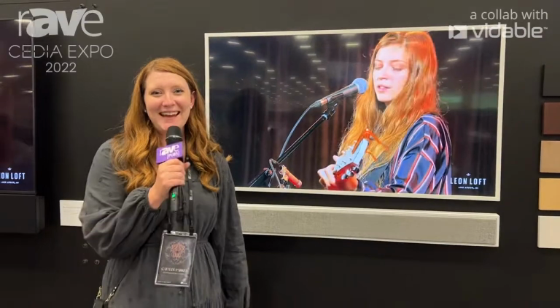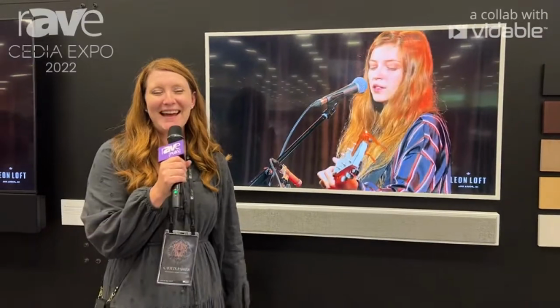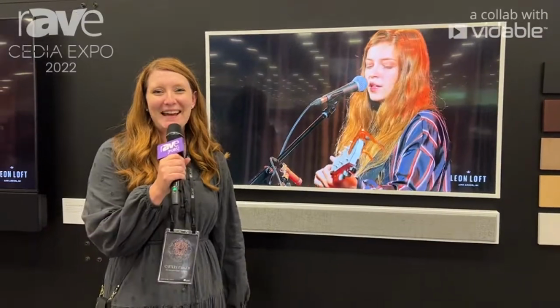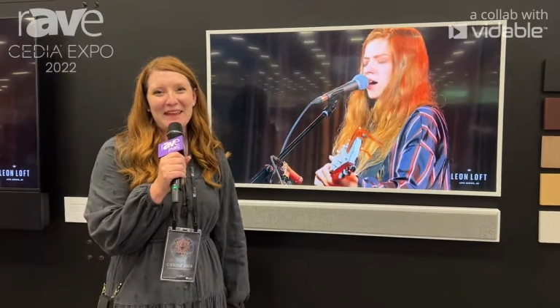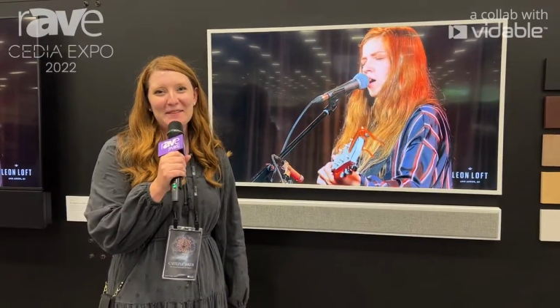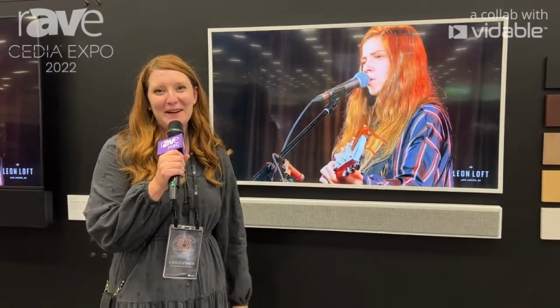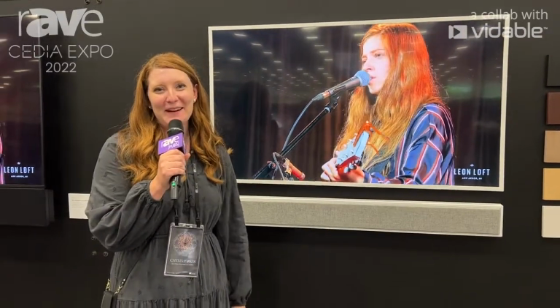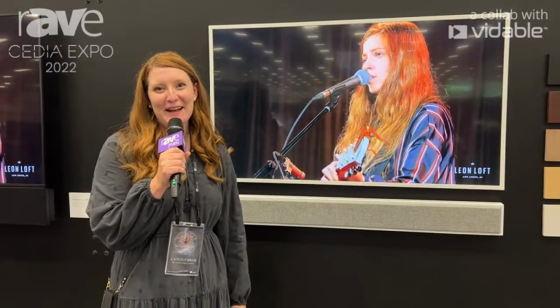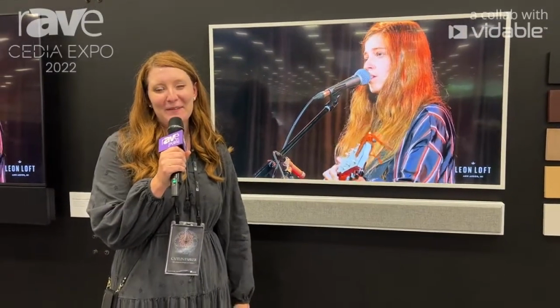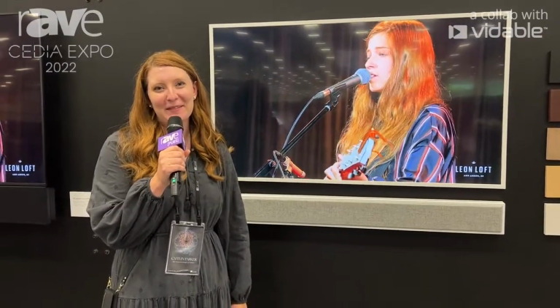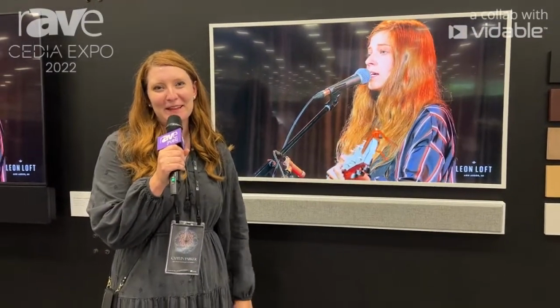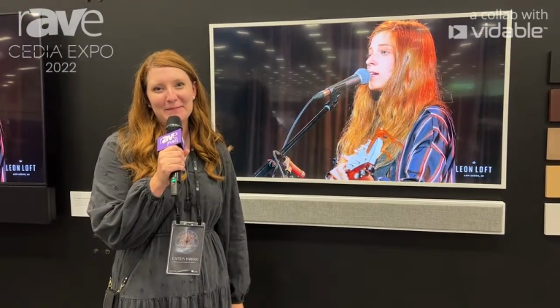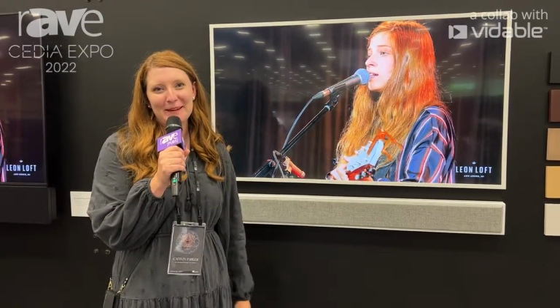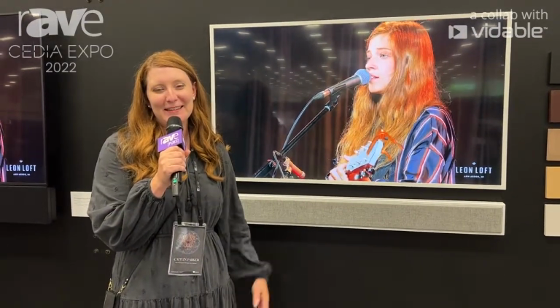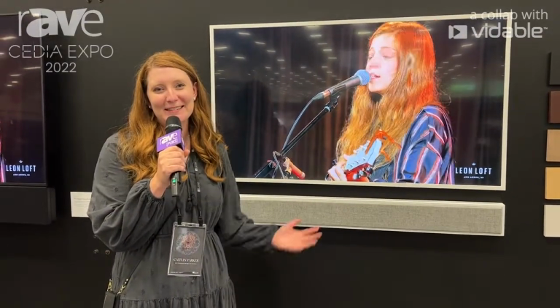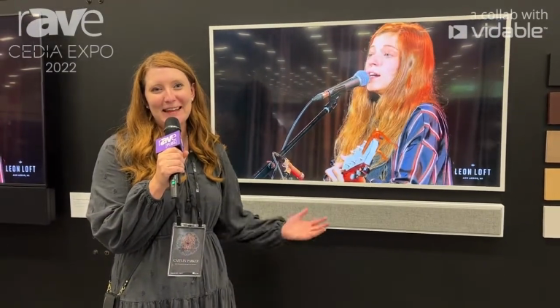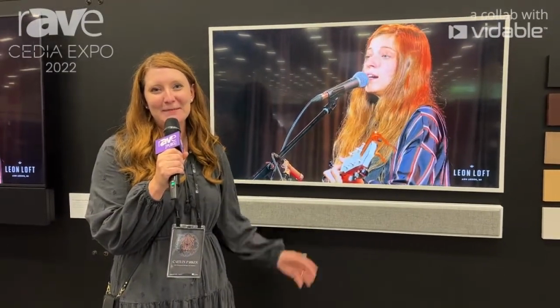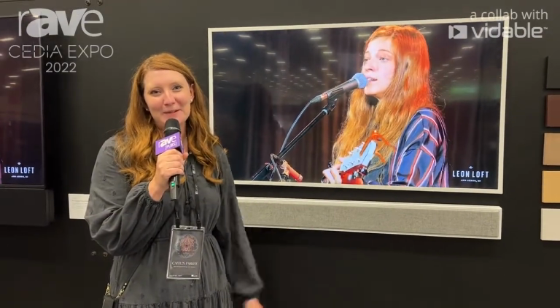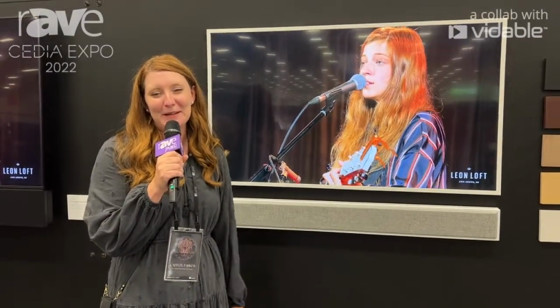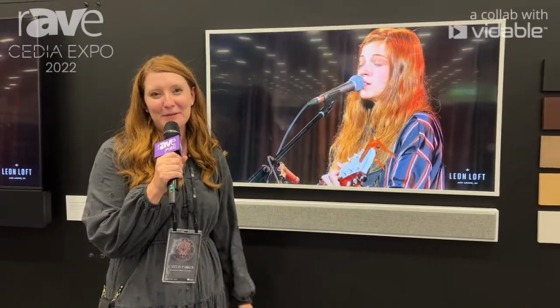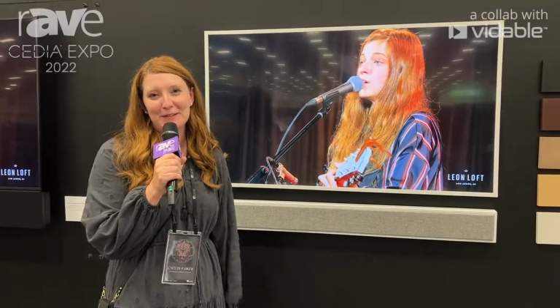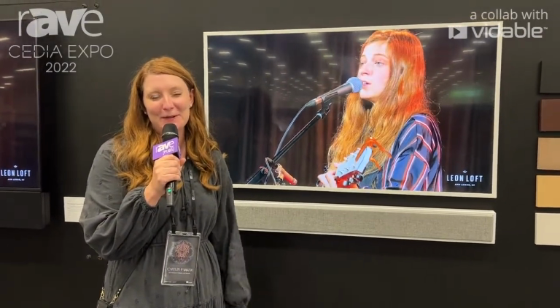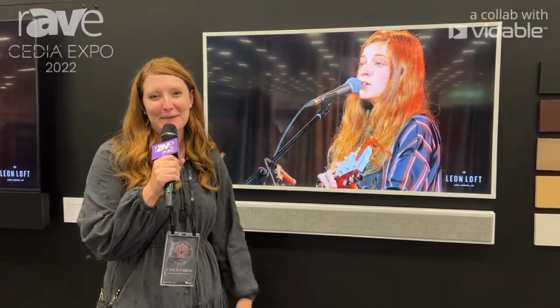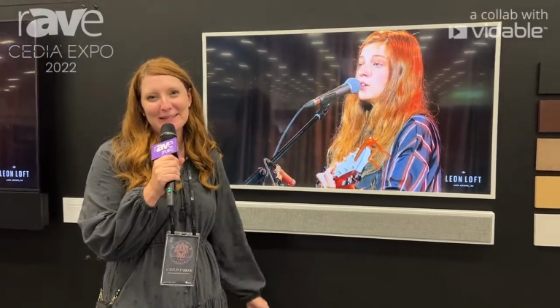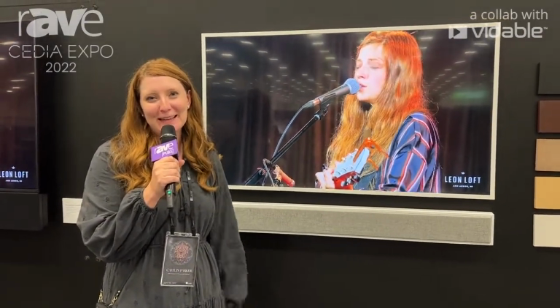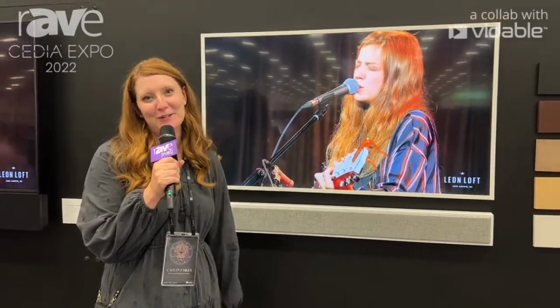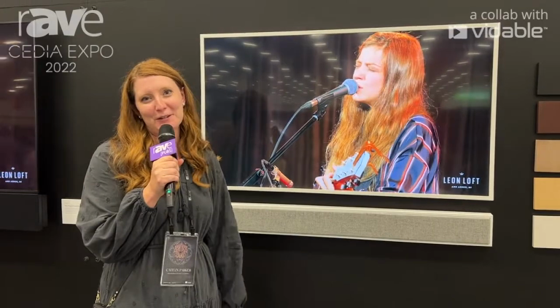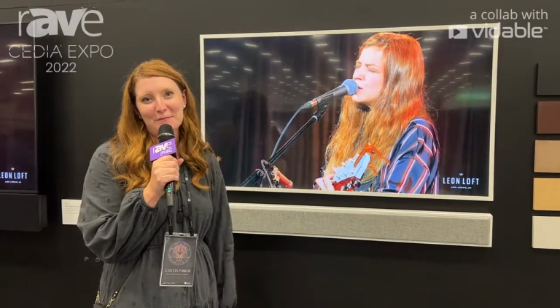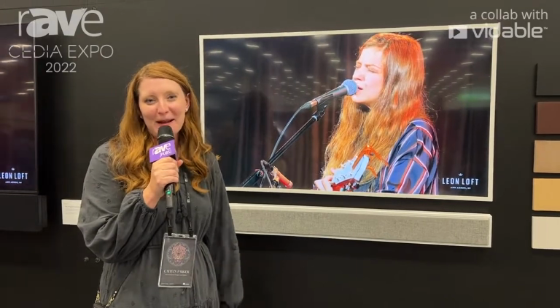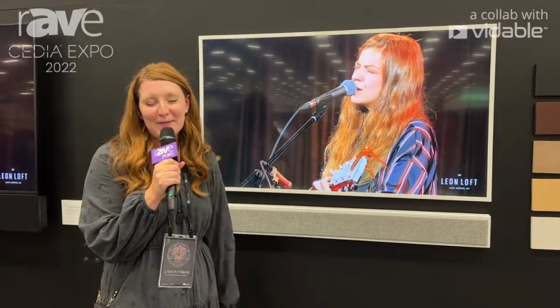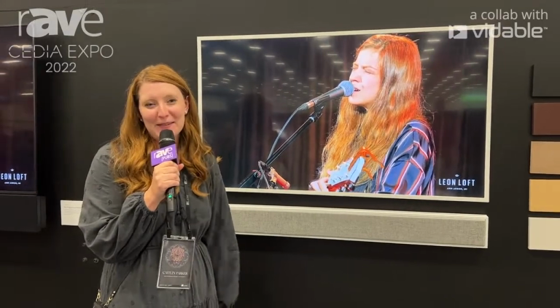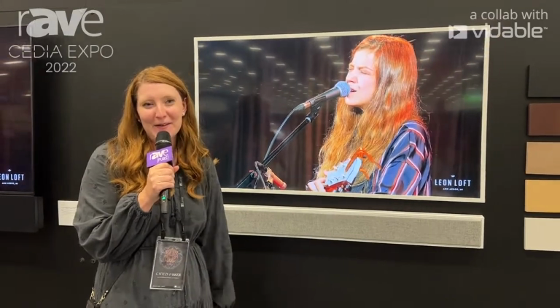Hi, I'm Caitlin Parker. I'm here with Leon Speakers at CEDIA Expo 2022 and I'm excited to share some products with you.